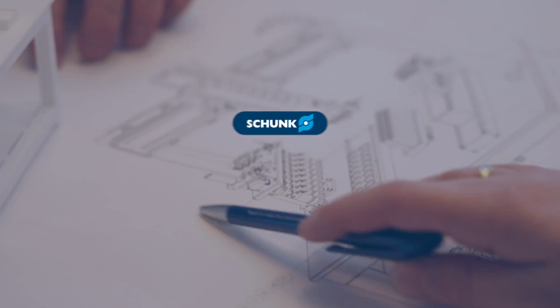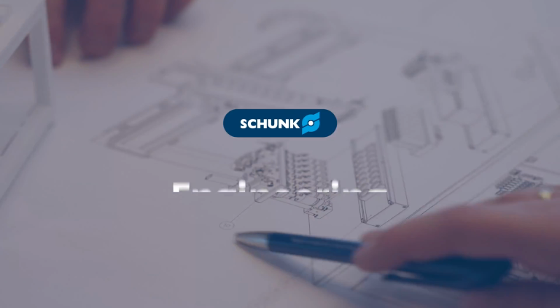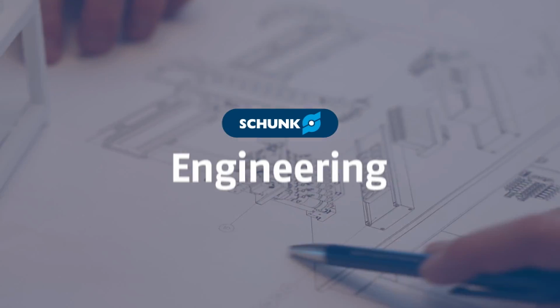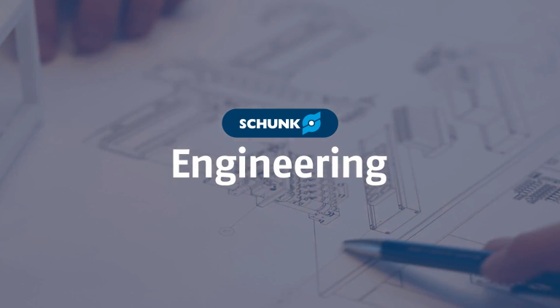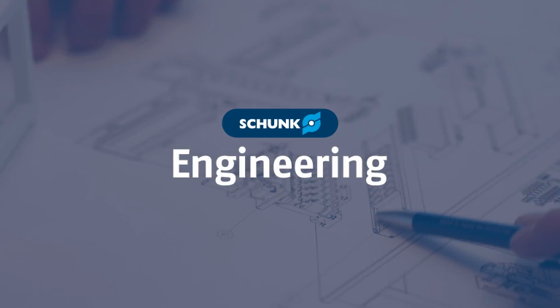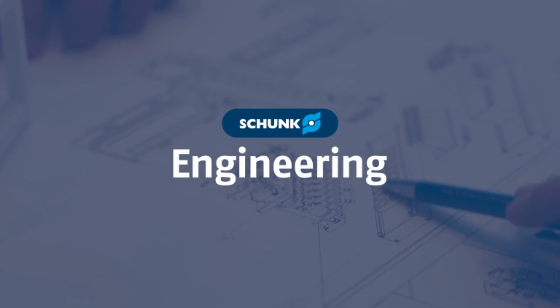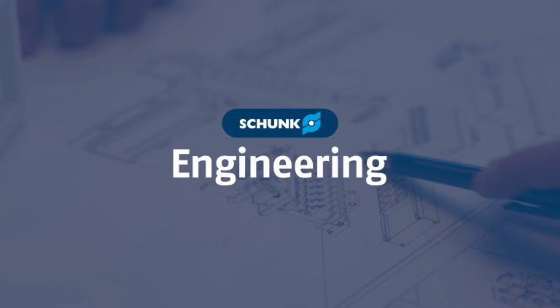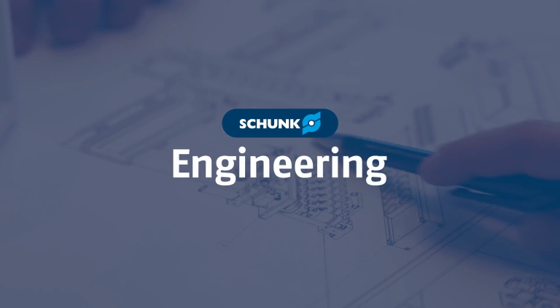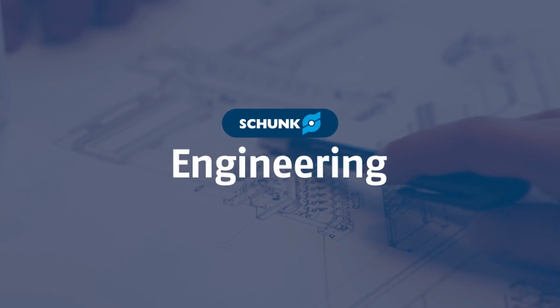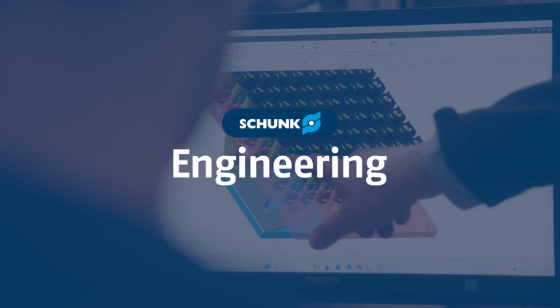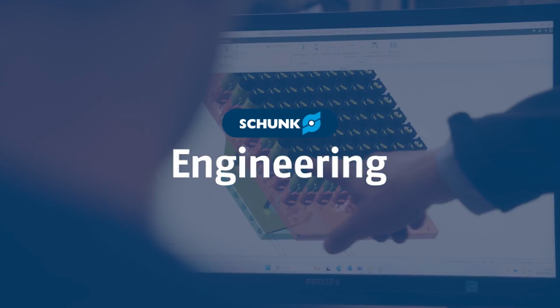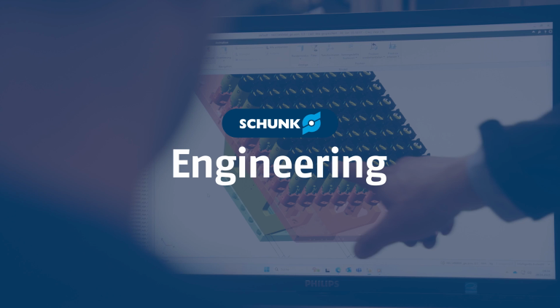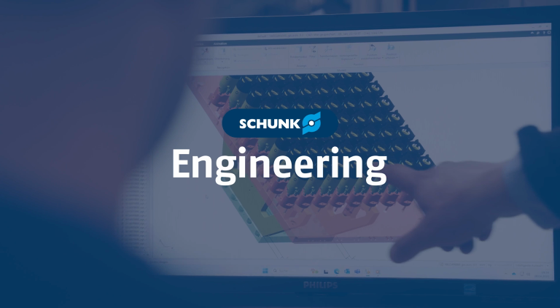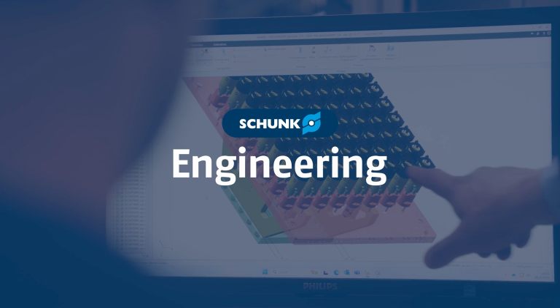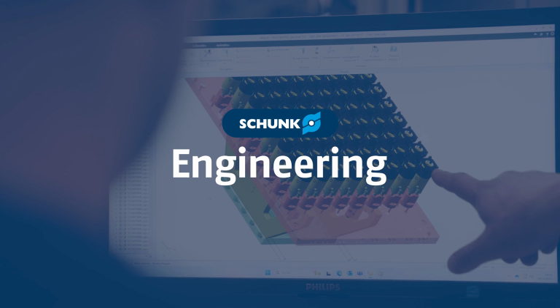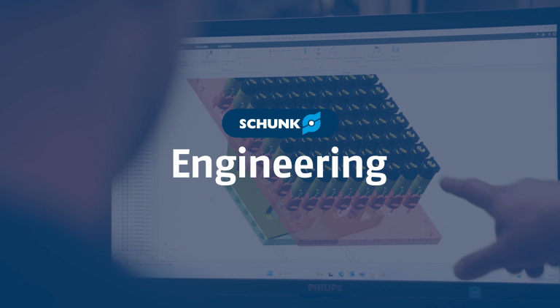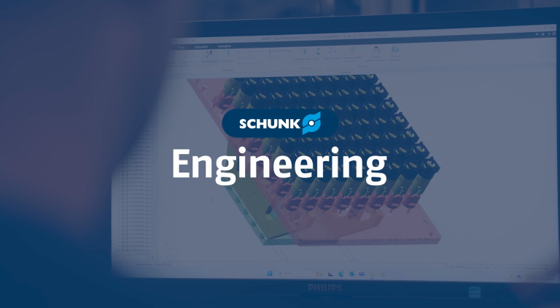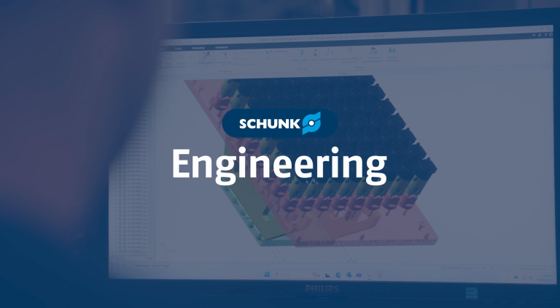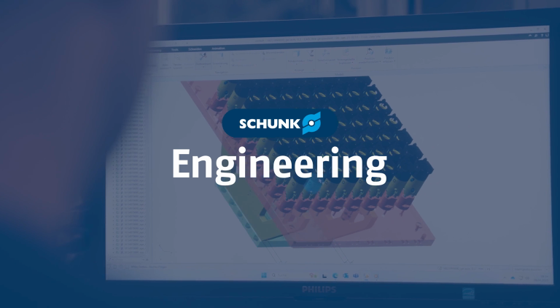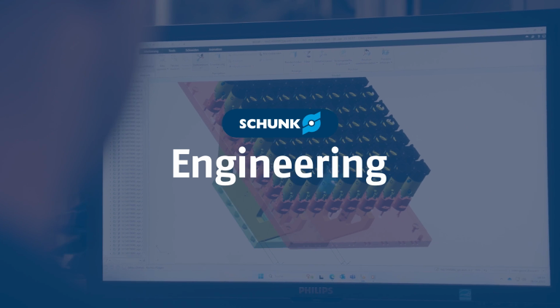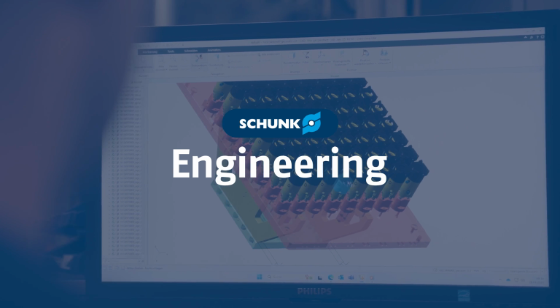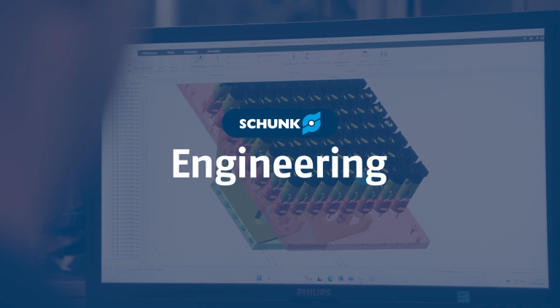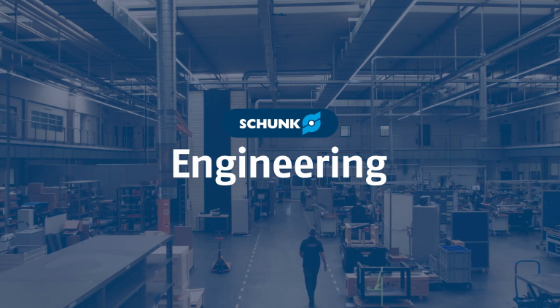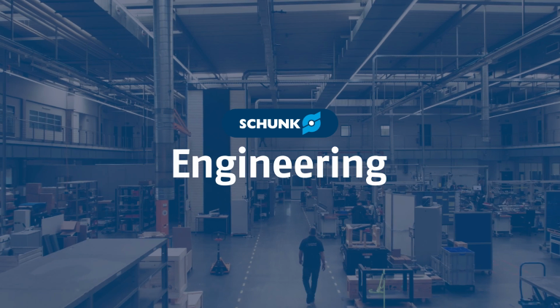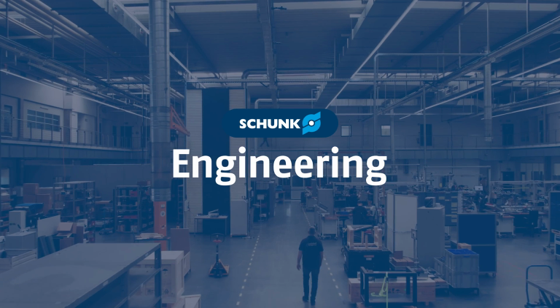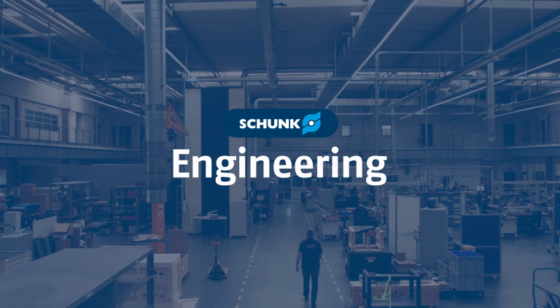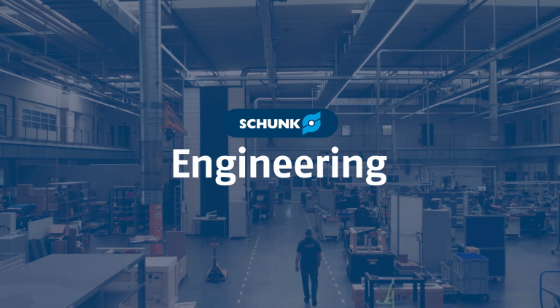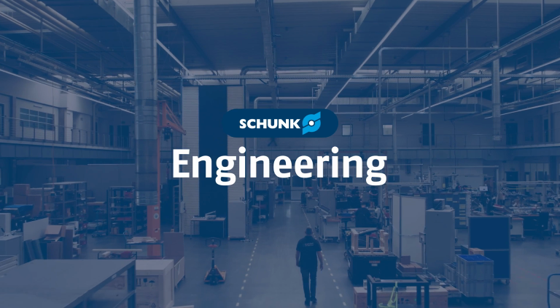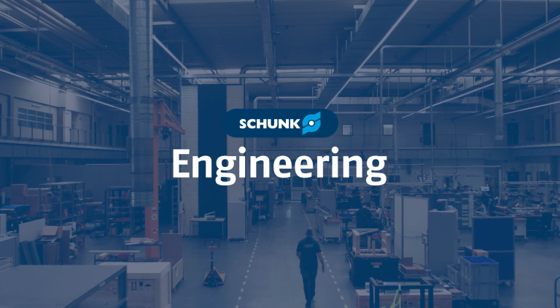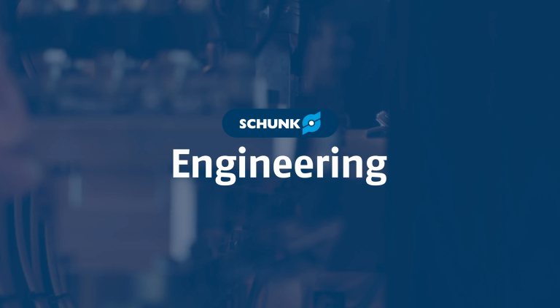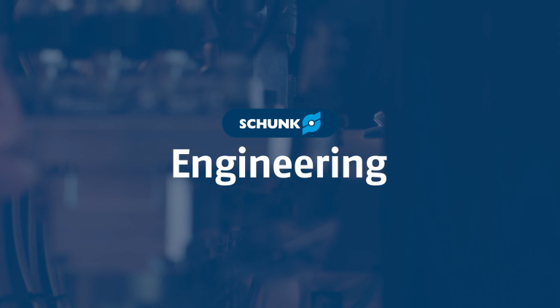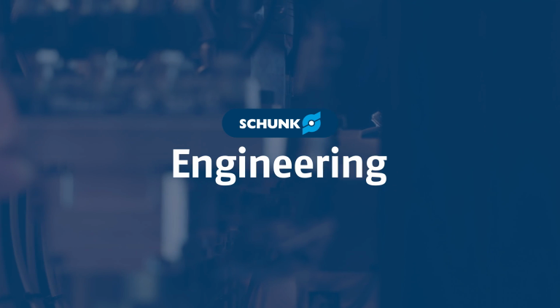Schunk Engineering. We are your partner for innovative and fast solutions worldwide.